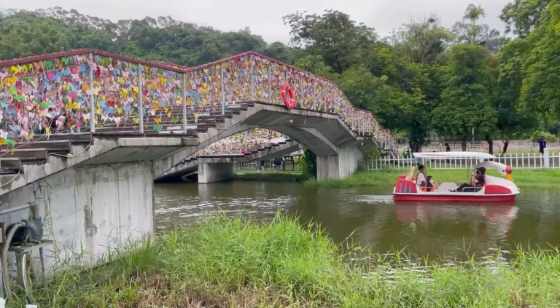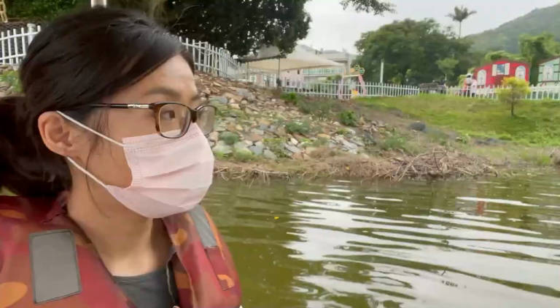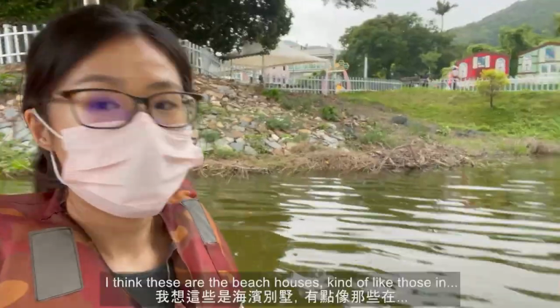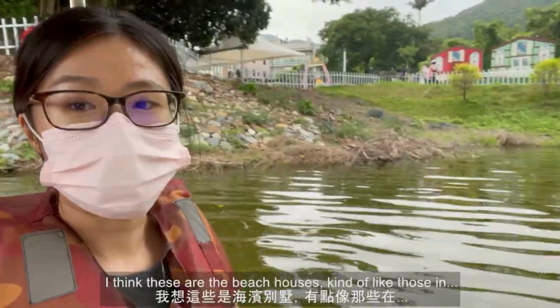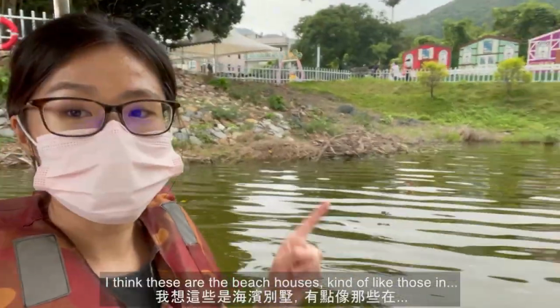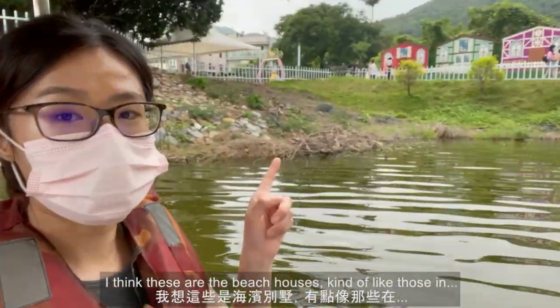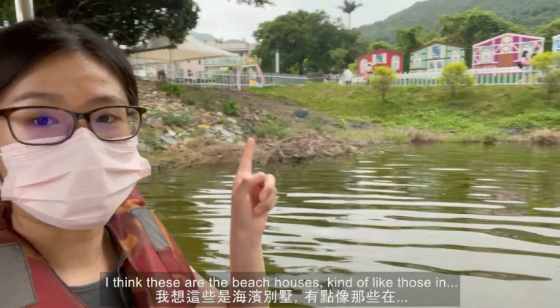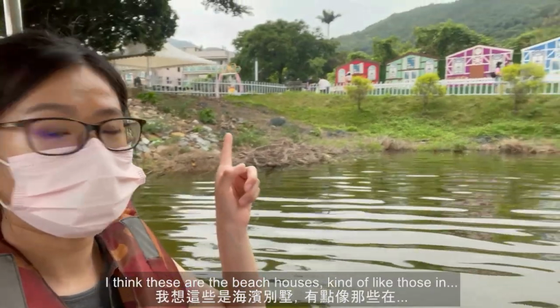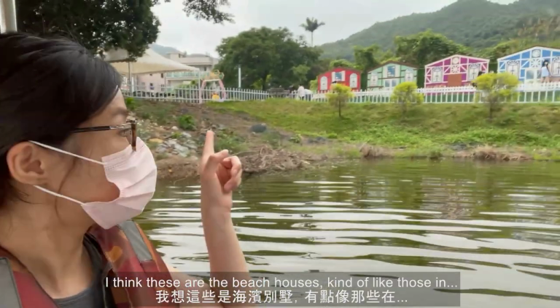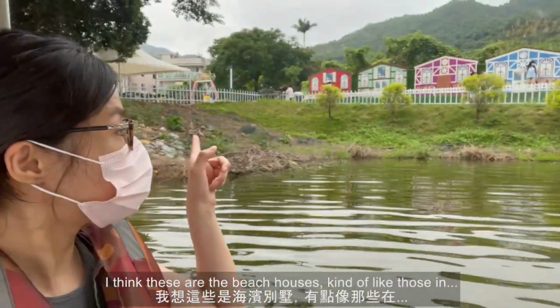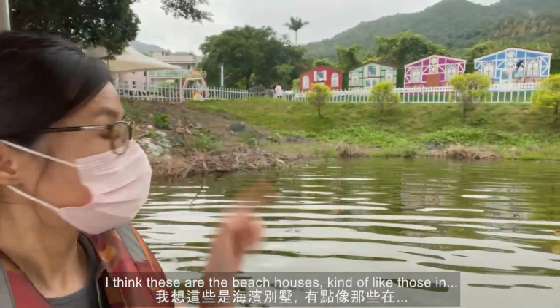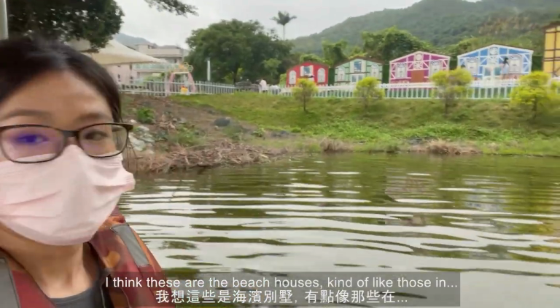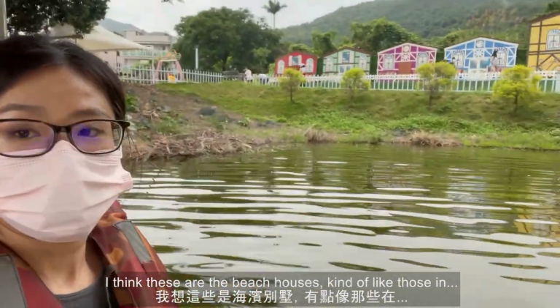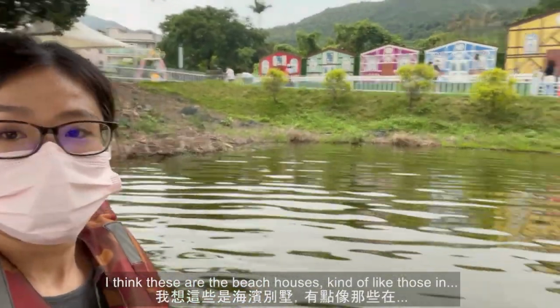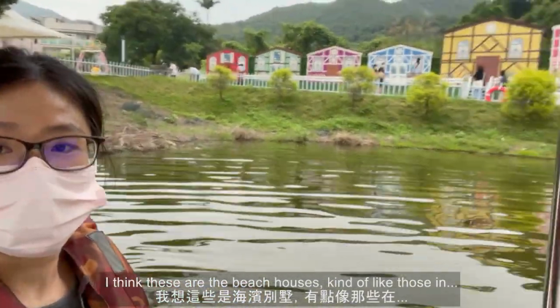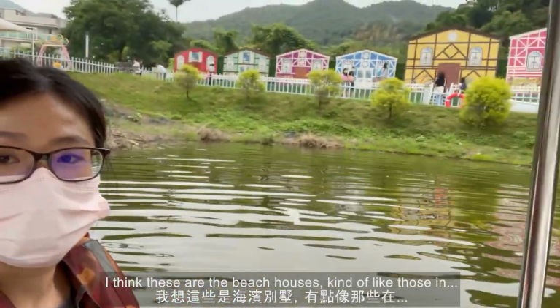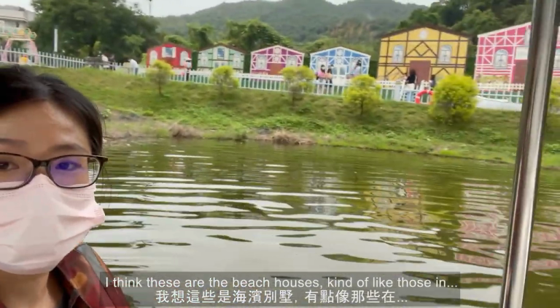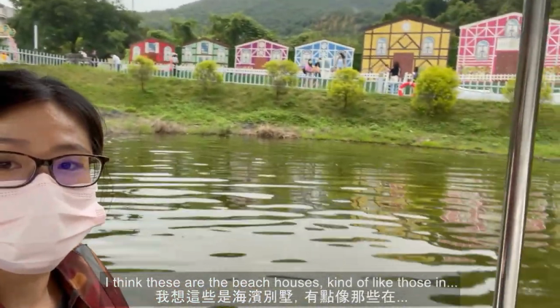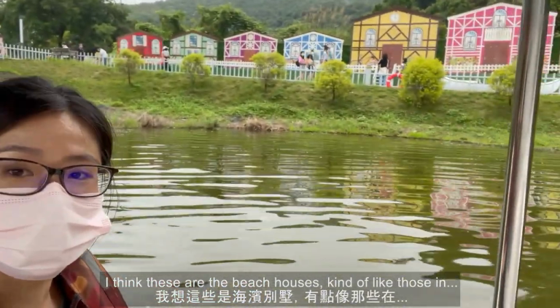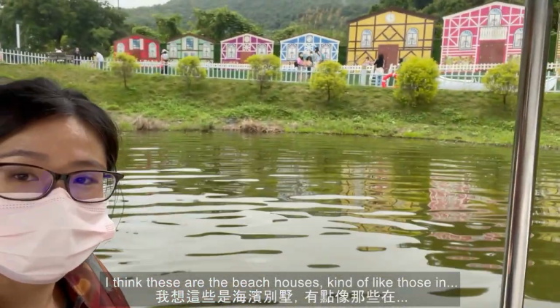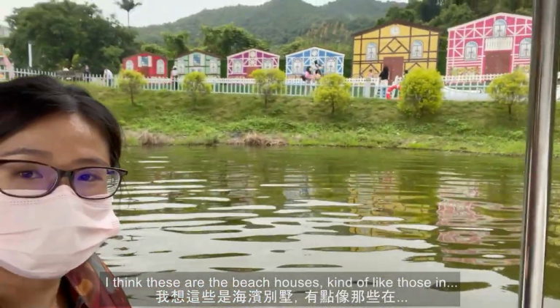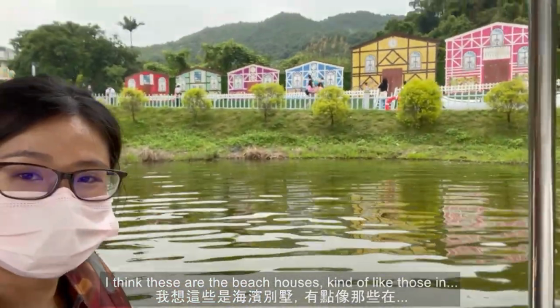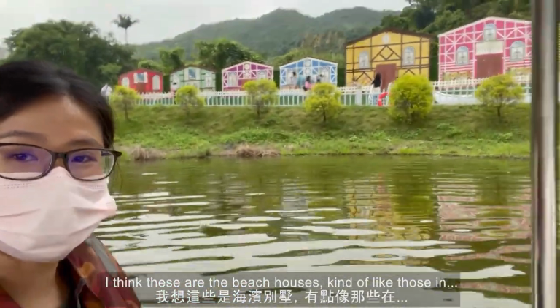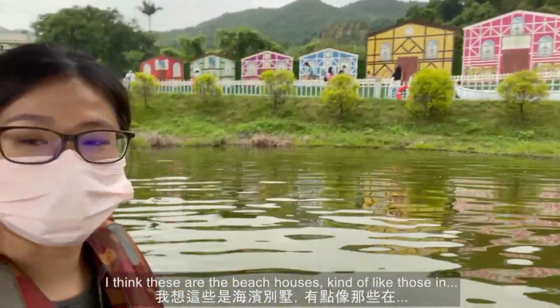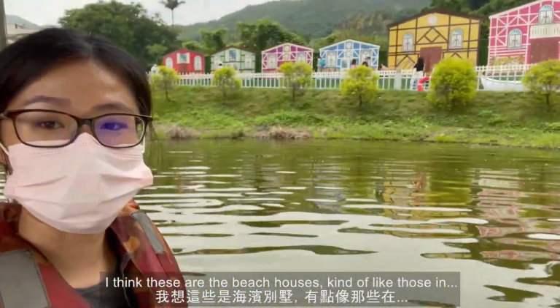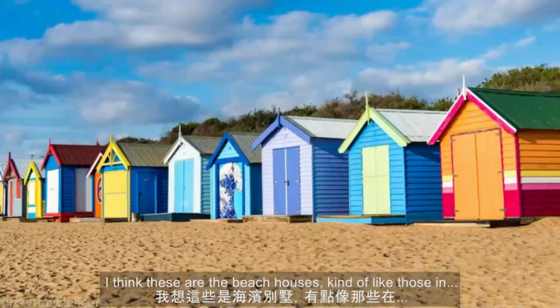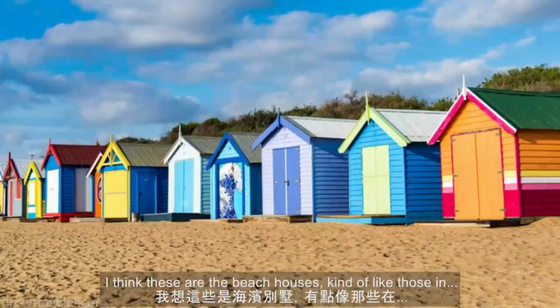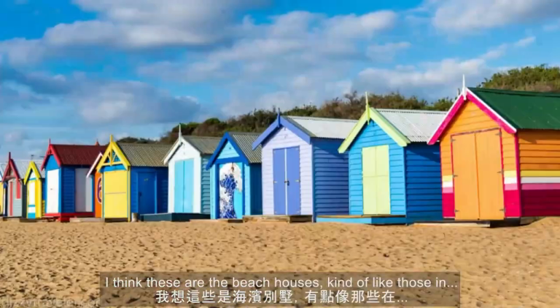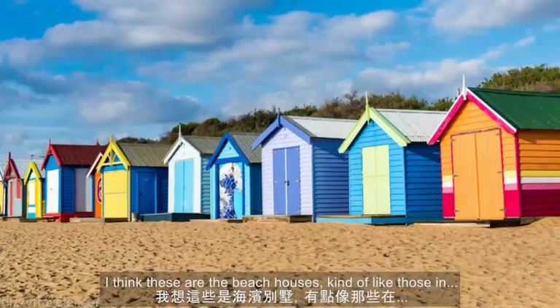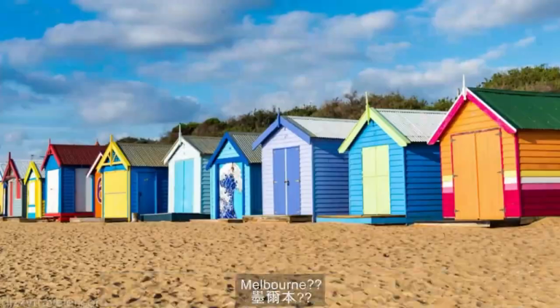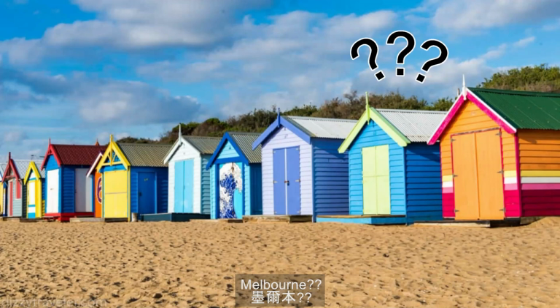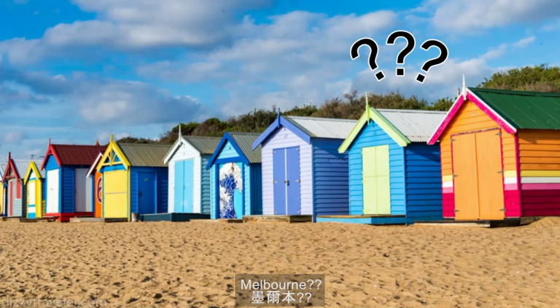I think these are beach houses, kind of like those in Melbourne.